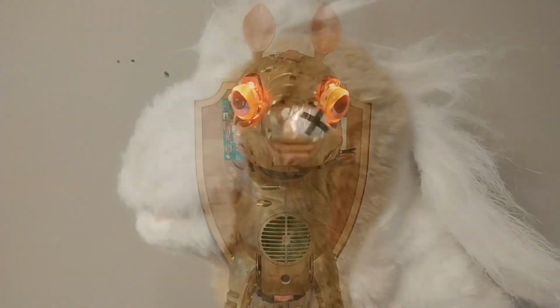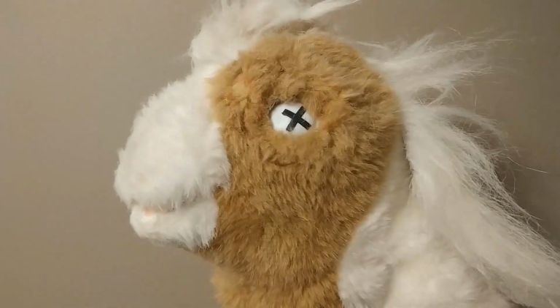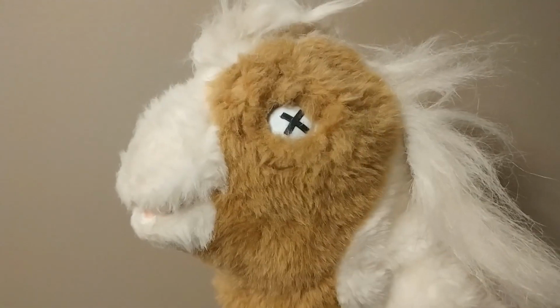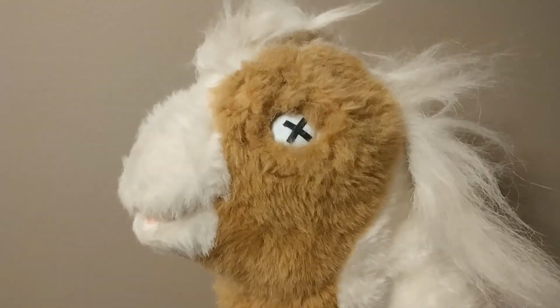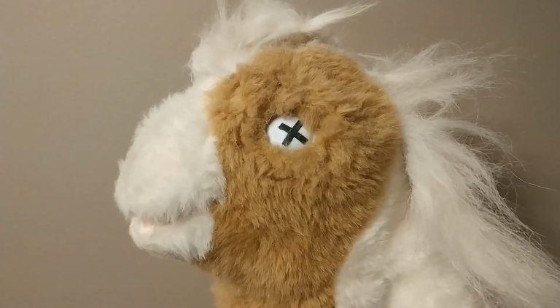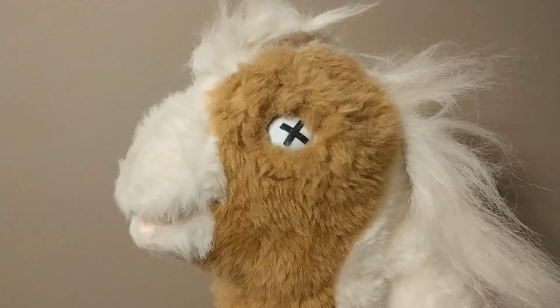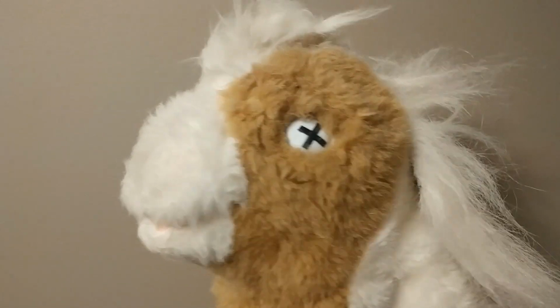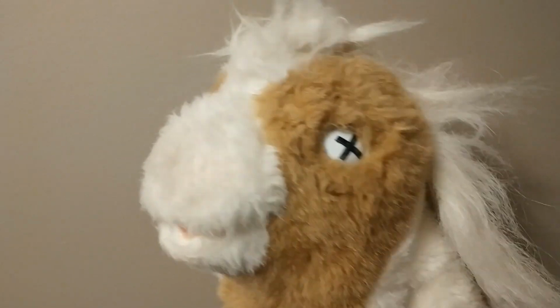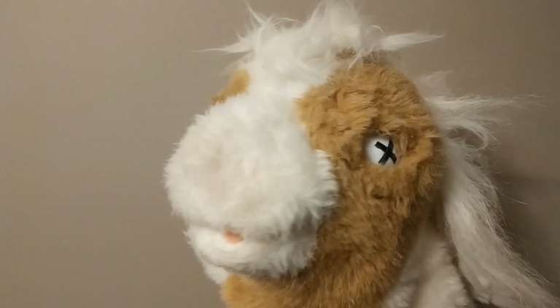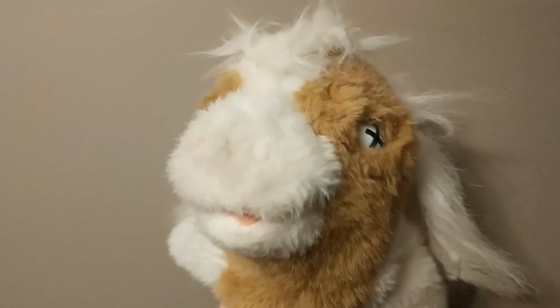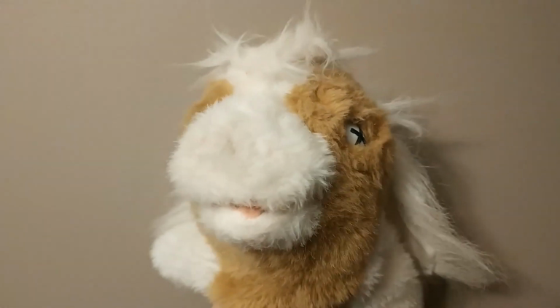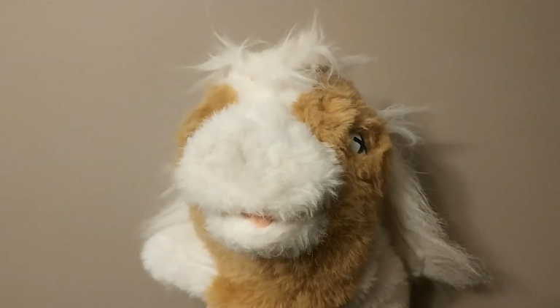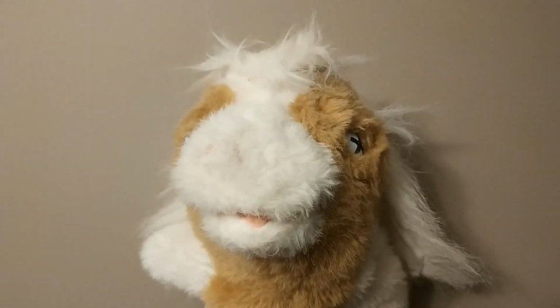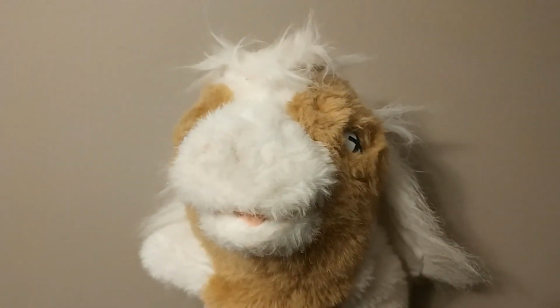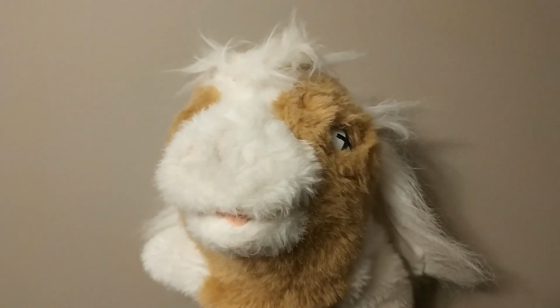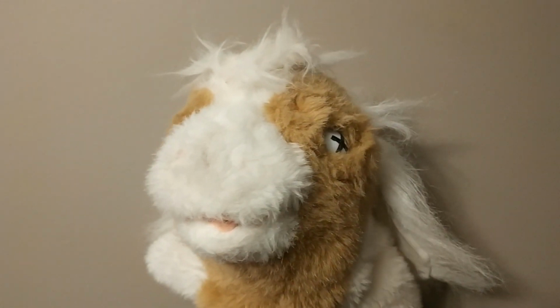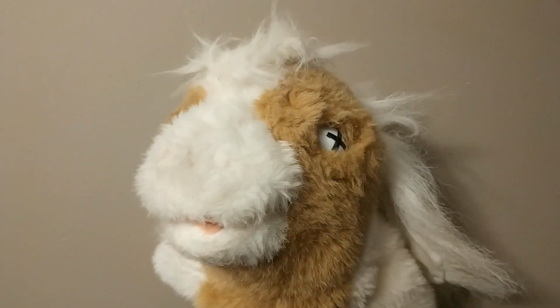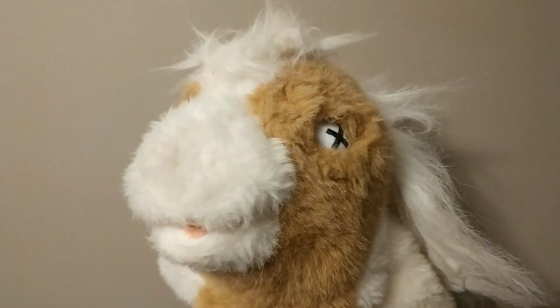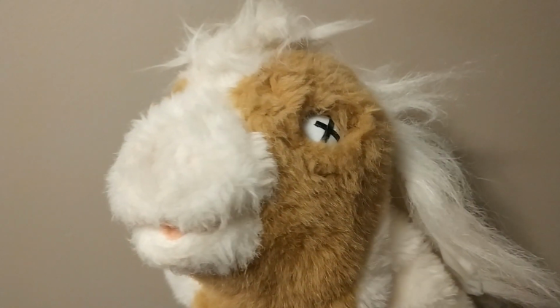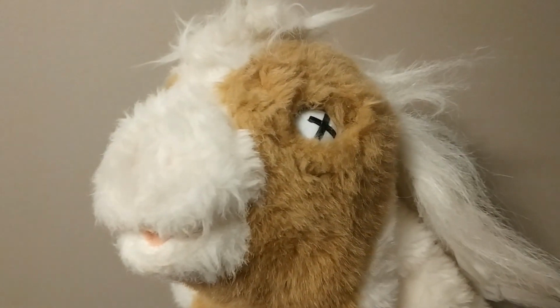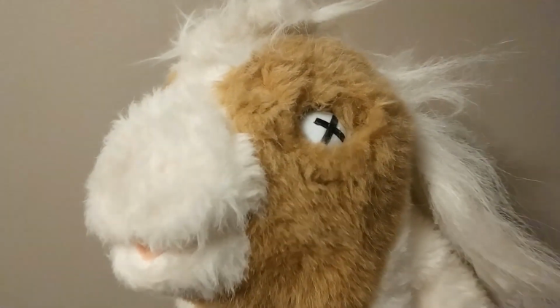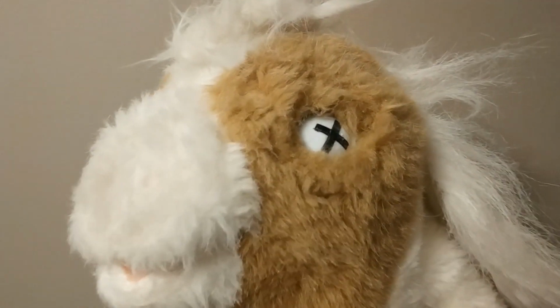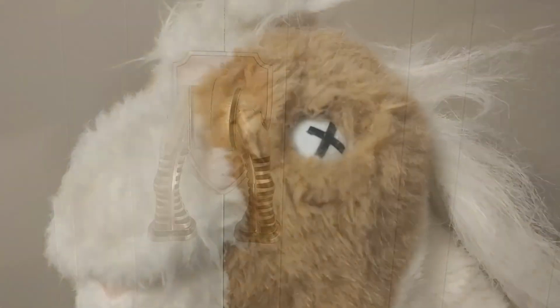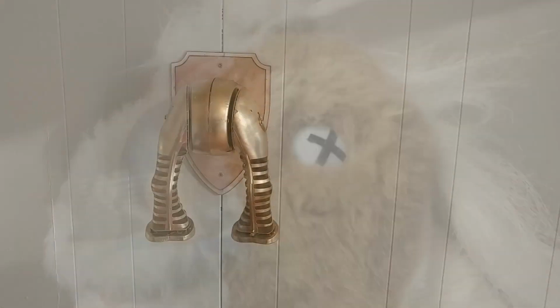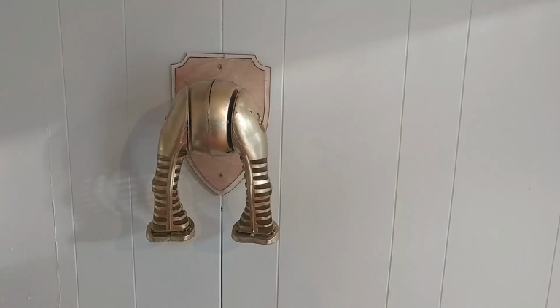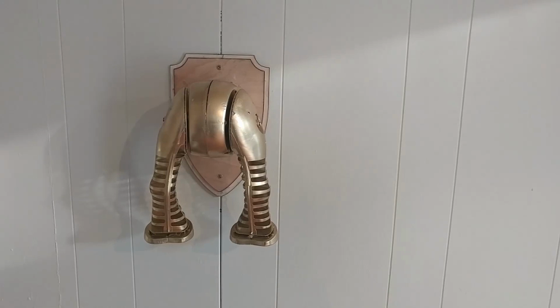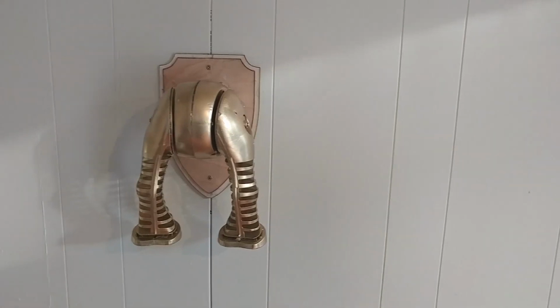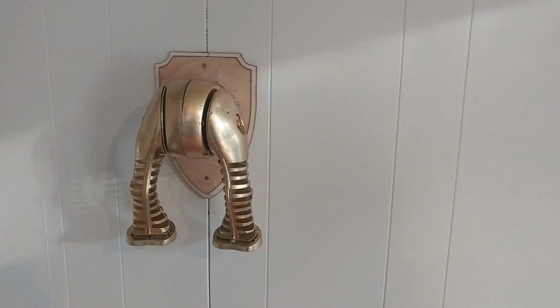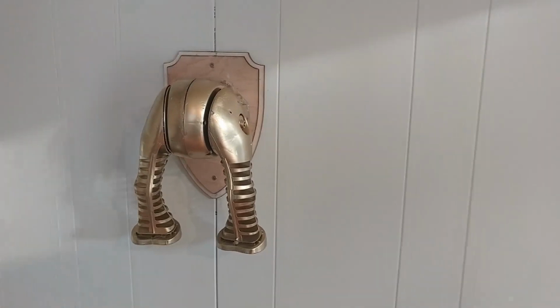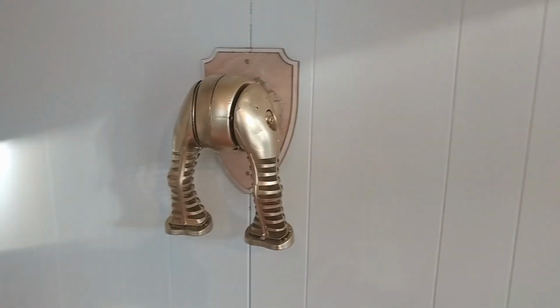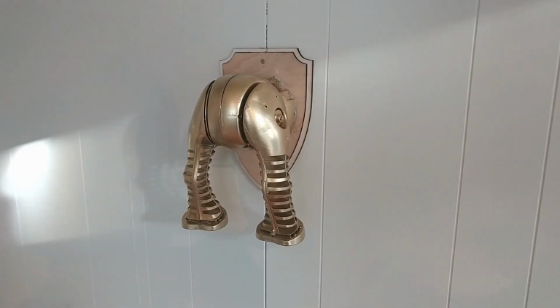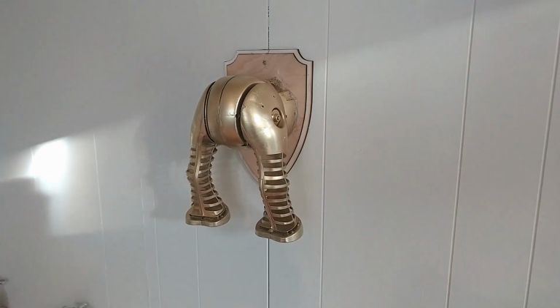It's good practice to use up every part of your pony. The skin makes a dandy pillow for that special someone in your life, and the armature makes nice wall decor.